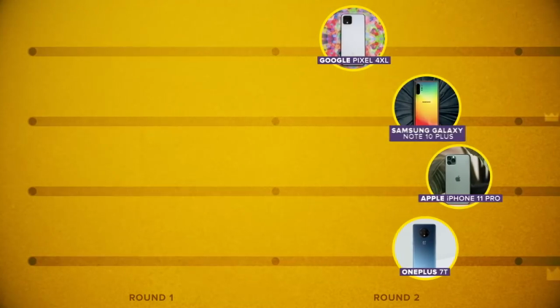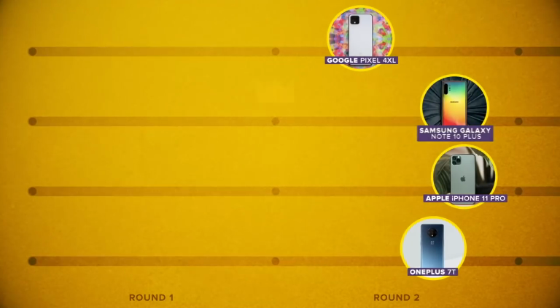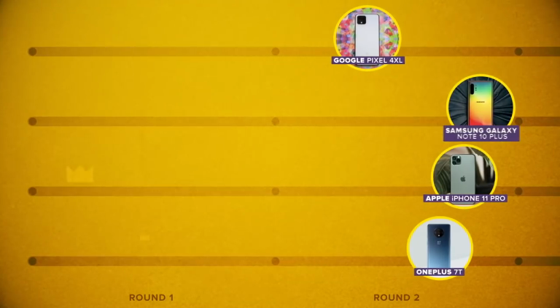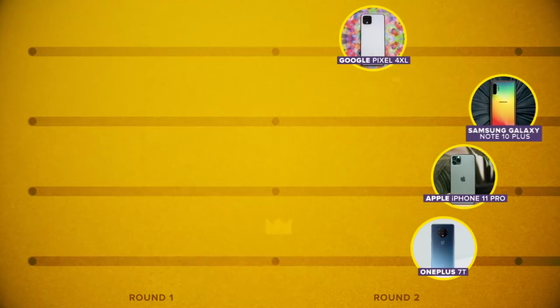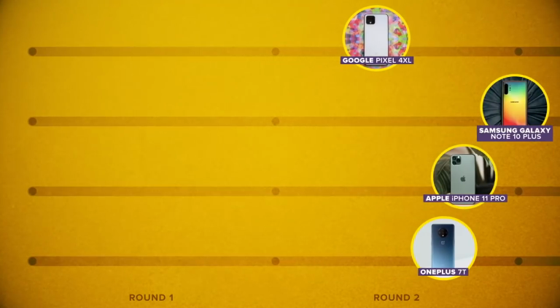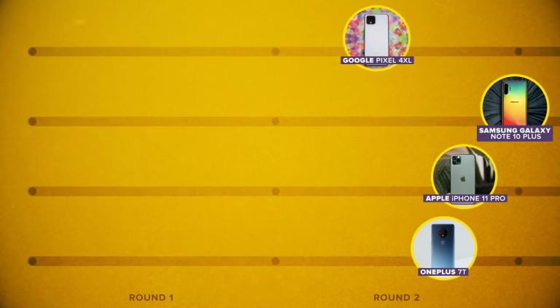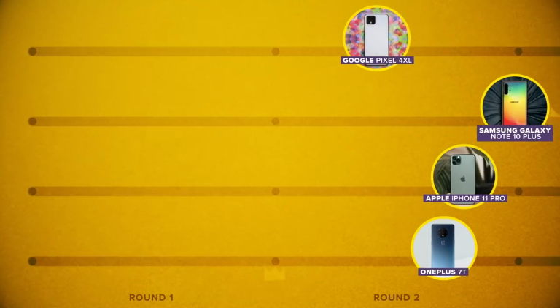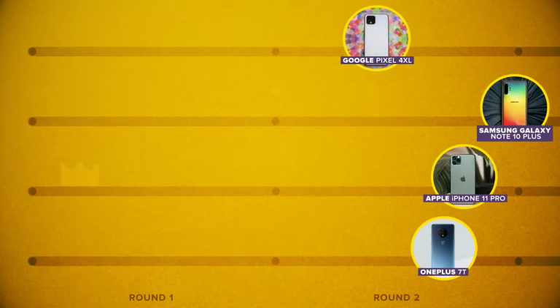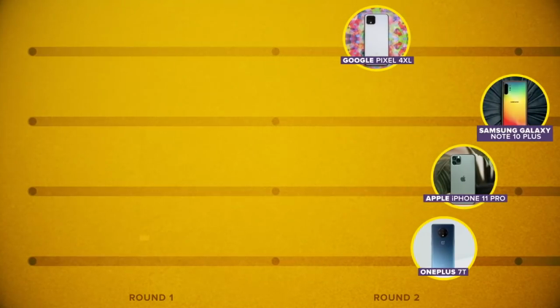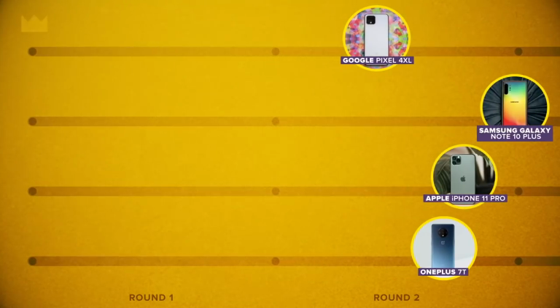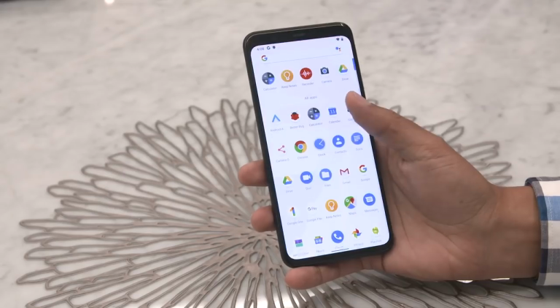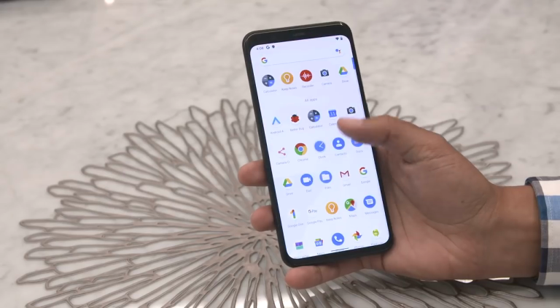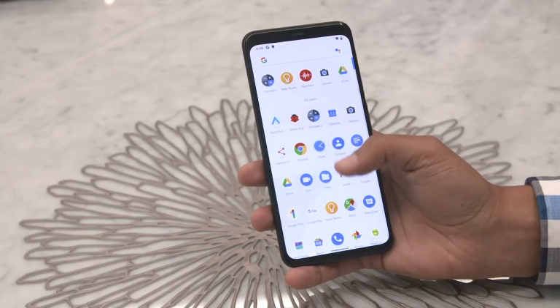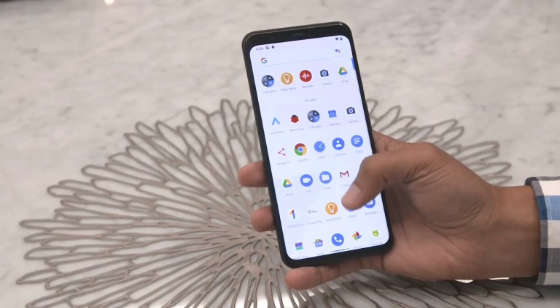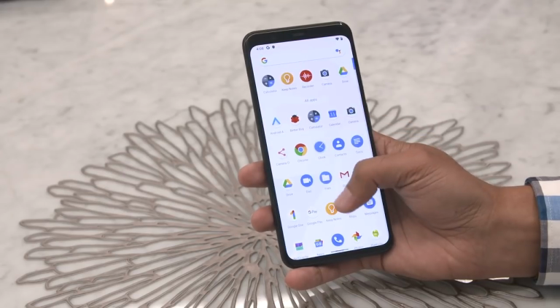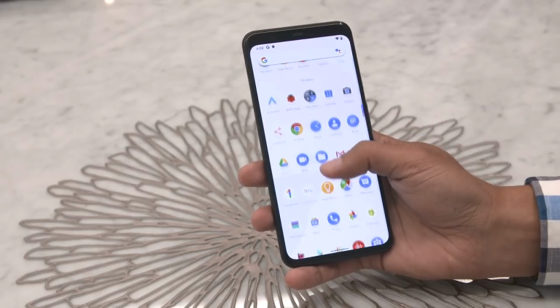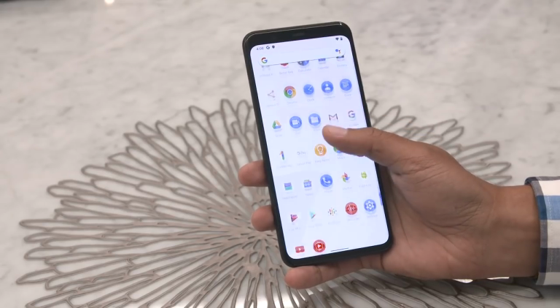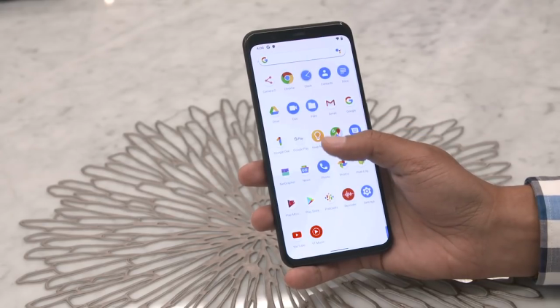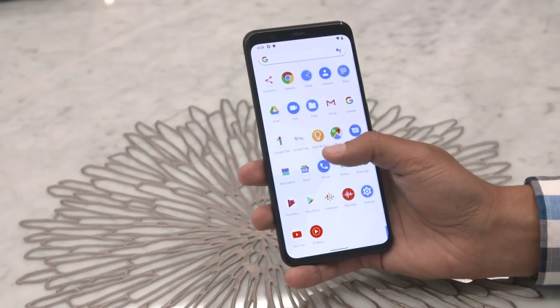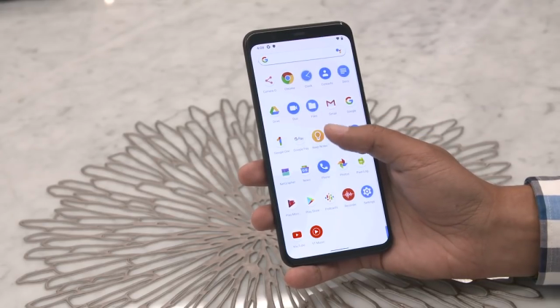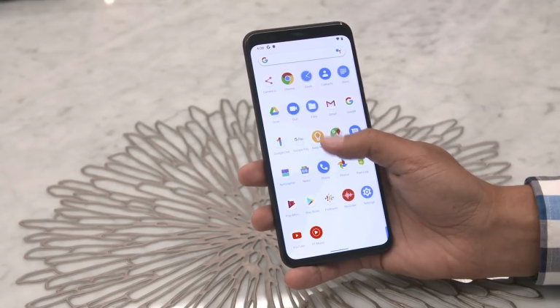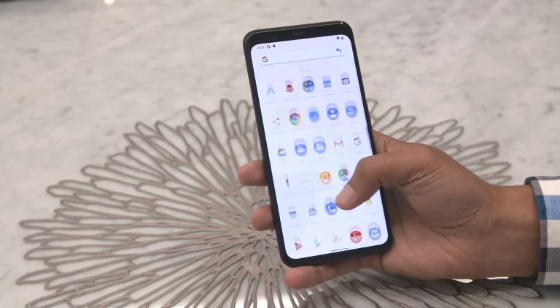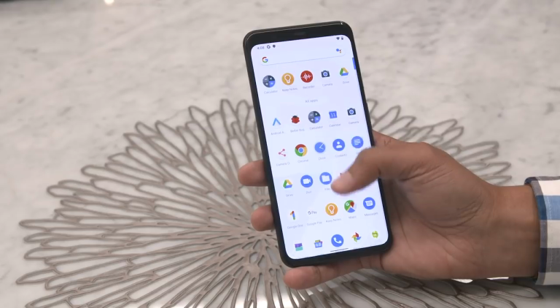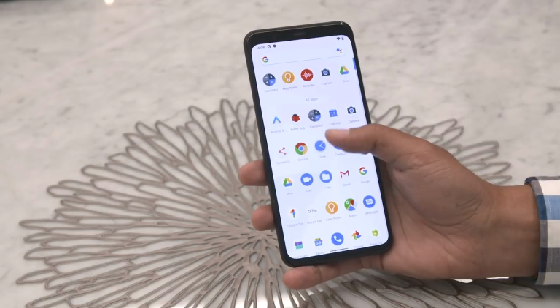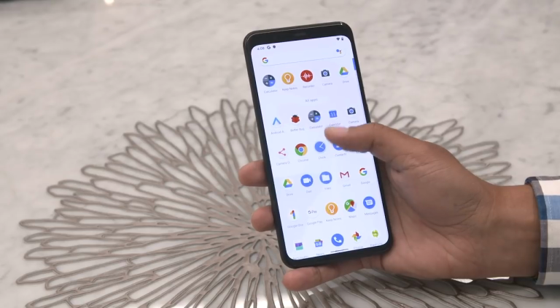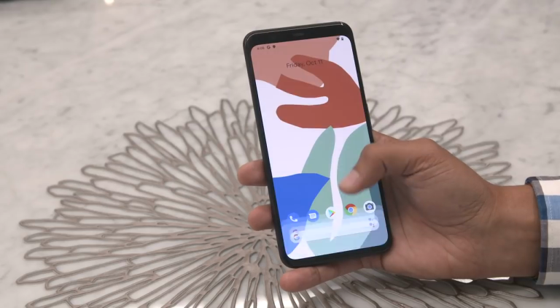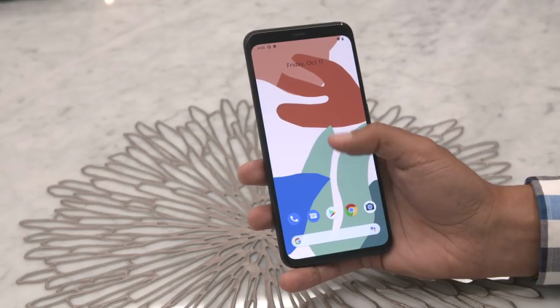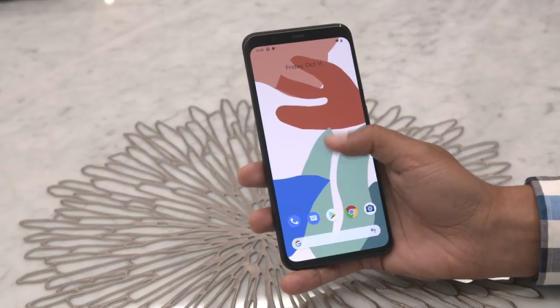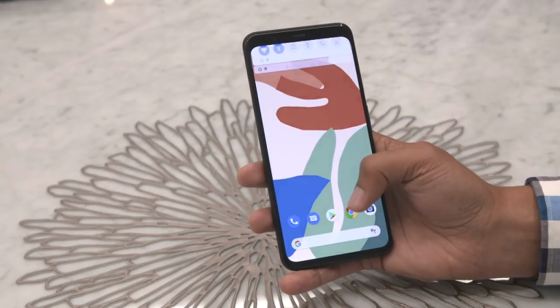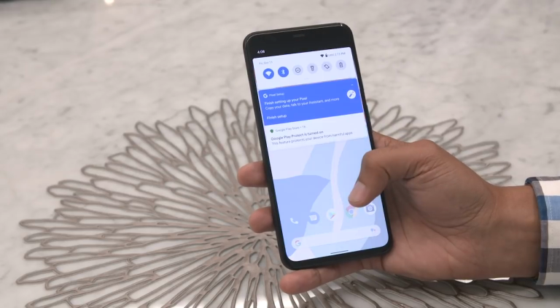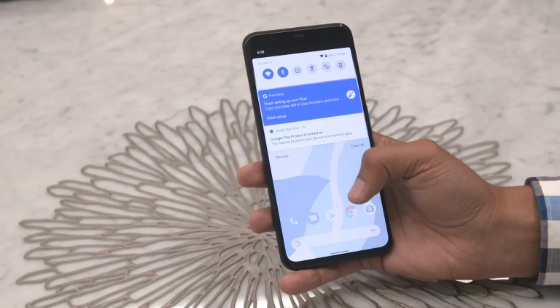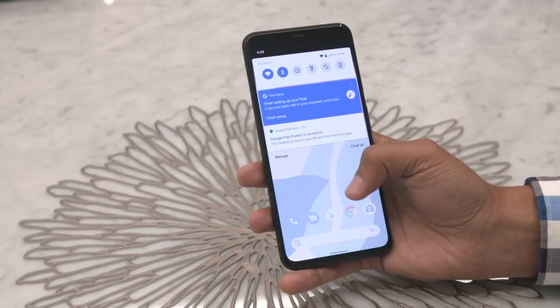The loser unfortunately is the Pixel, because Google just could have done a little bit more to make it more premium.